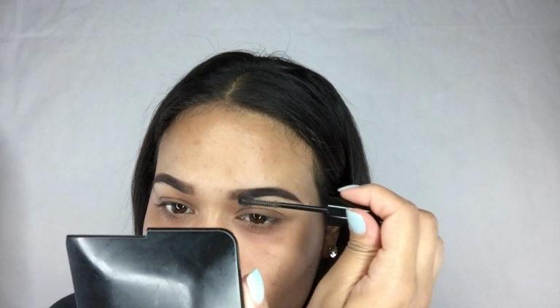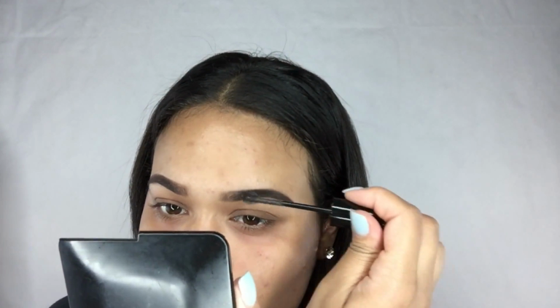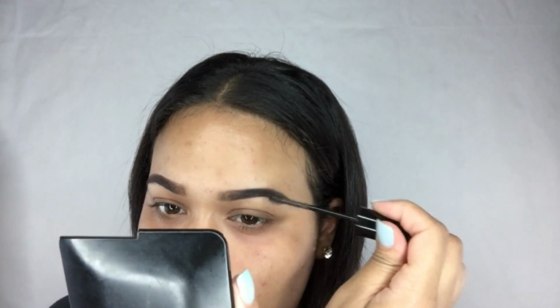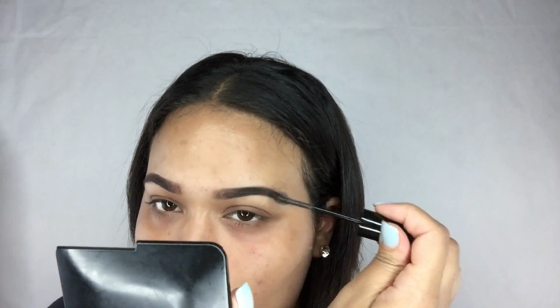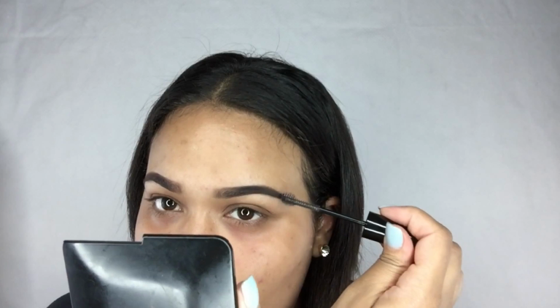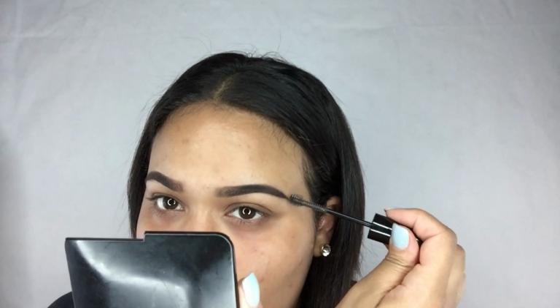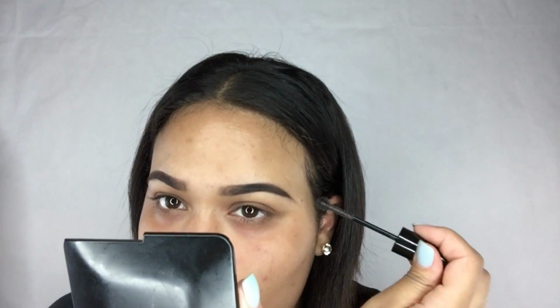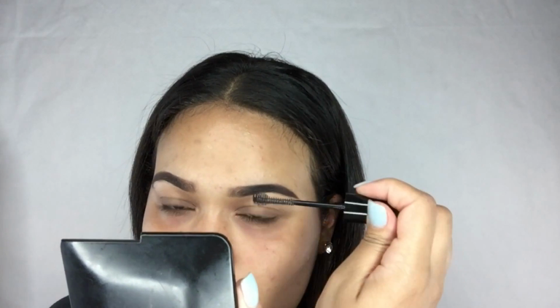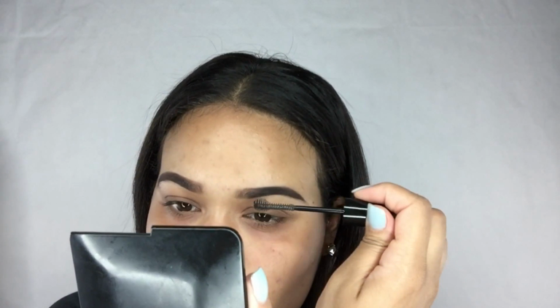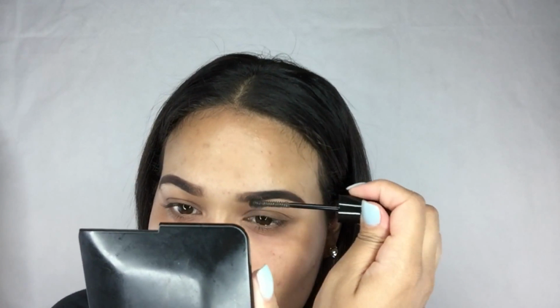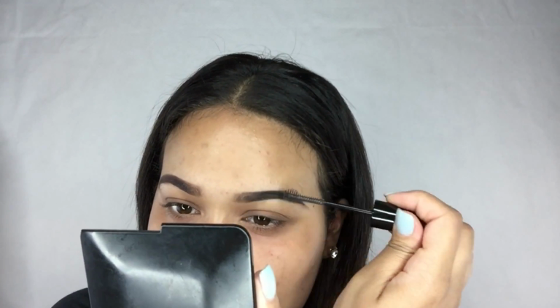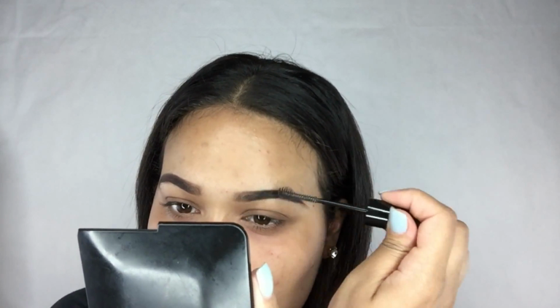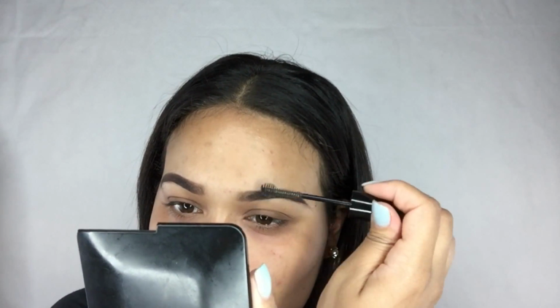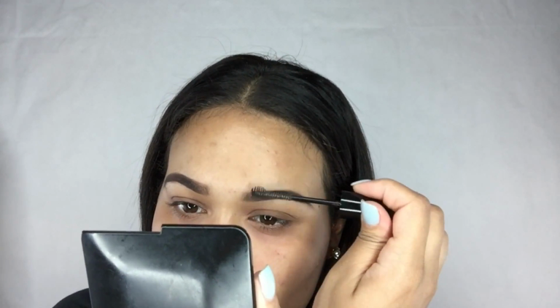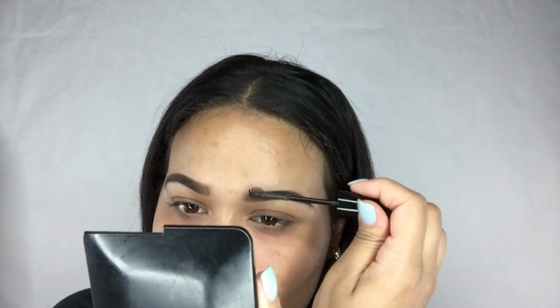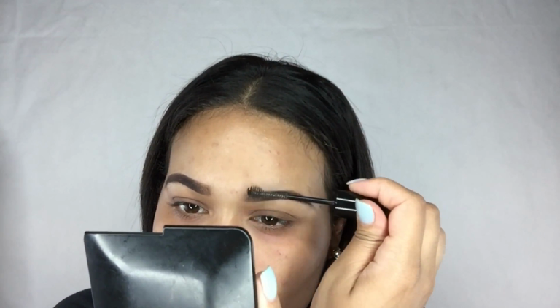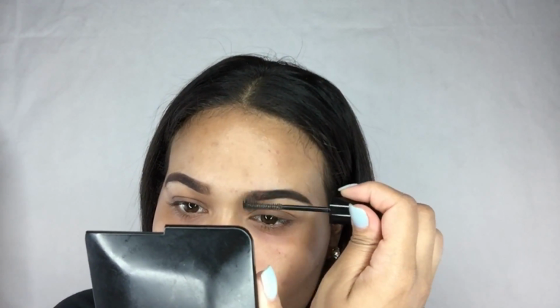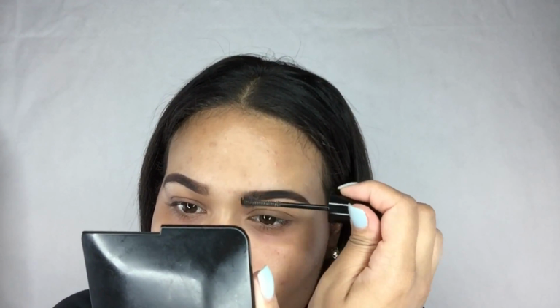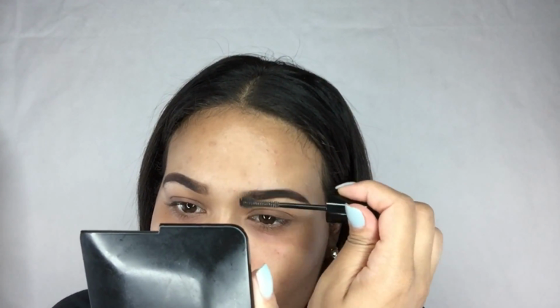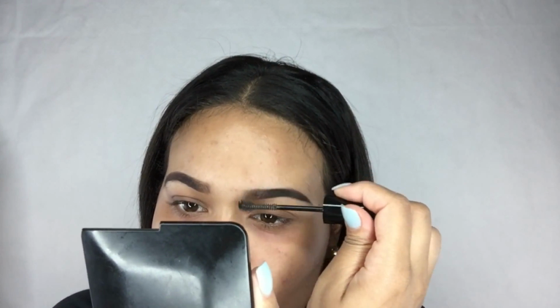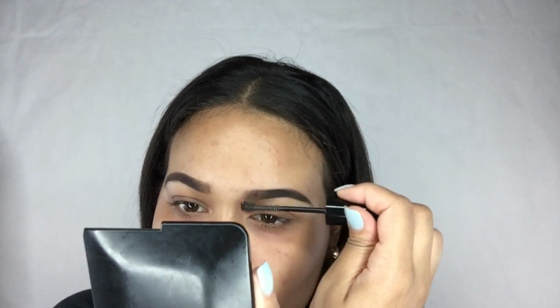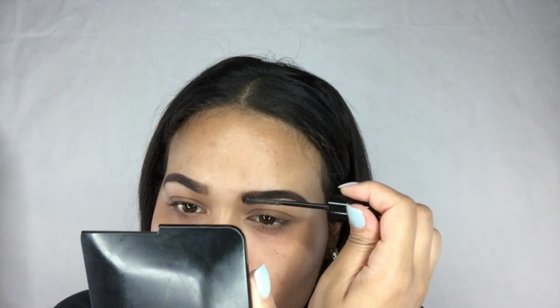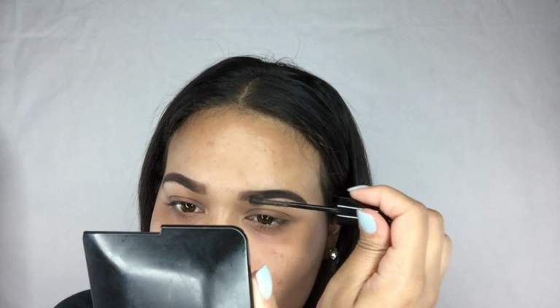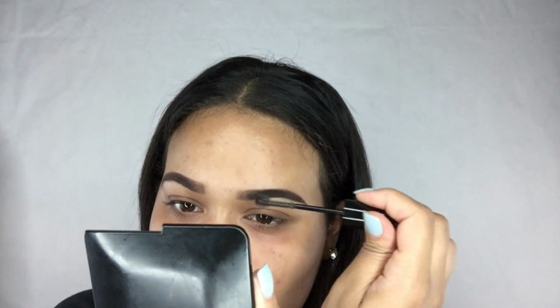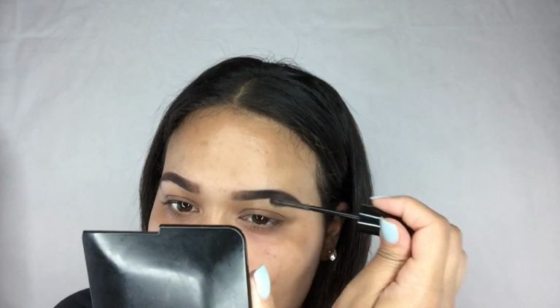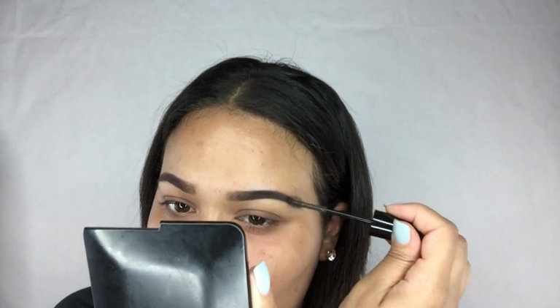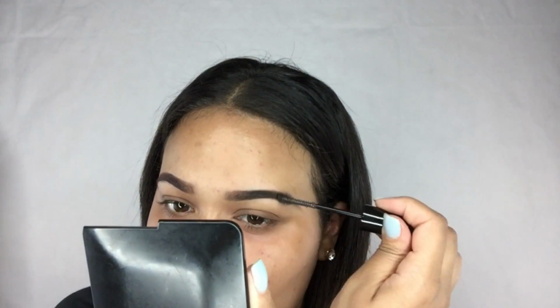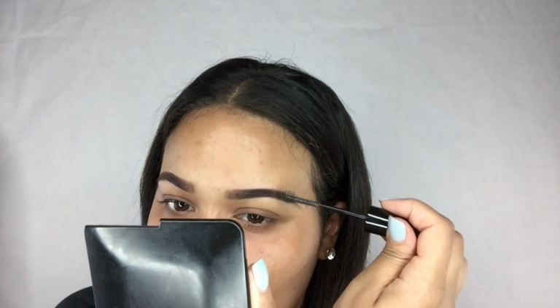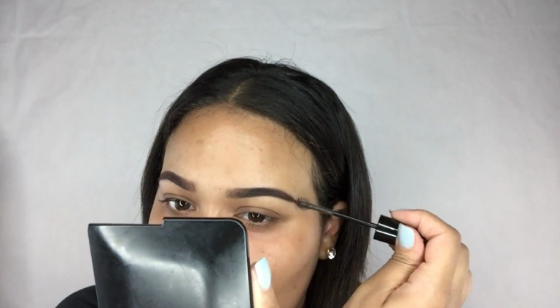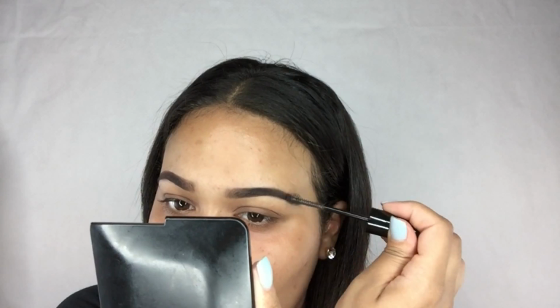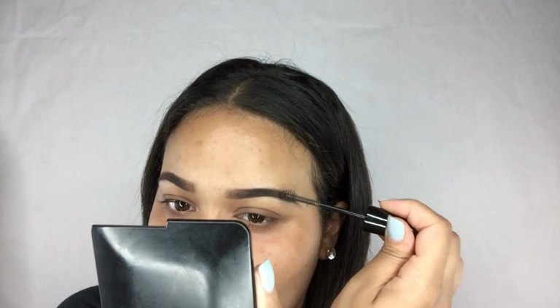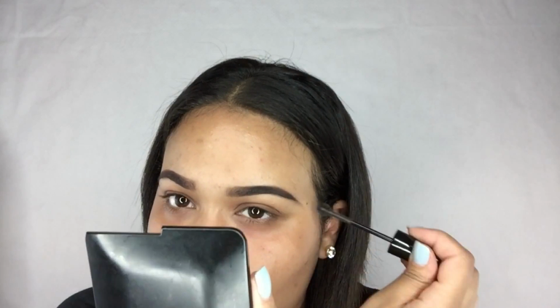Especially if you have thick brows with long hairs, you want to keep them in place all day — perfect.